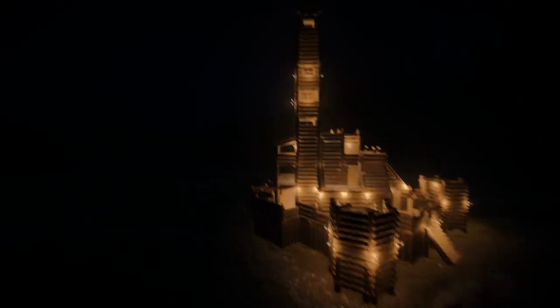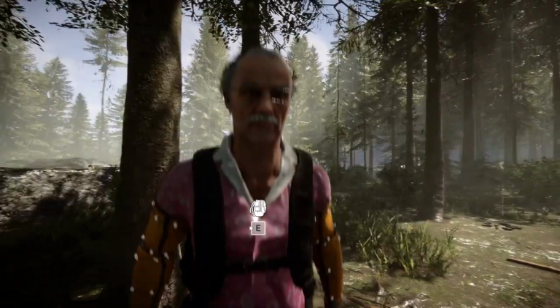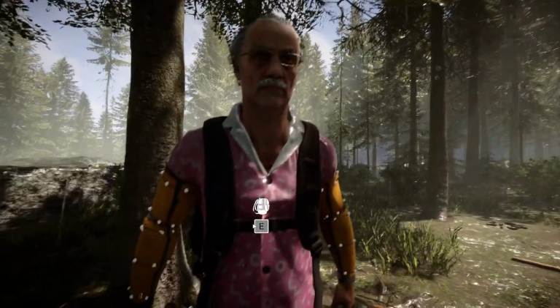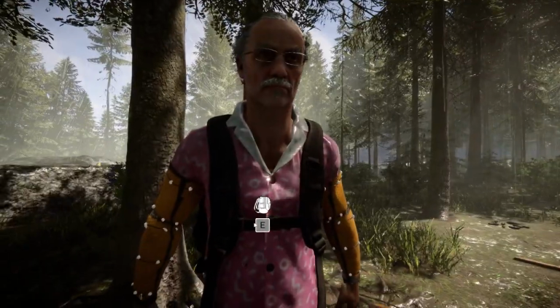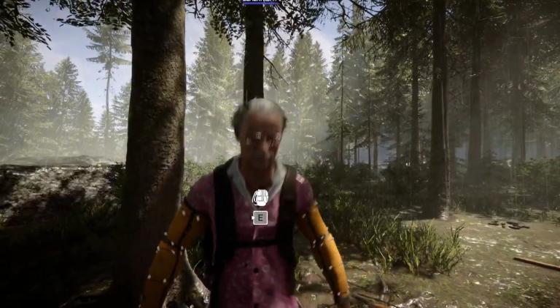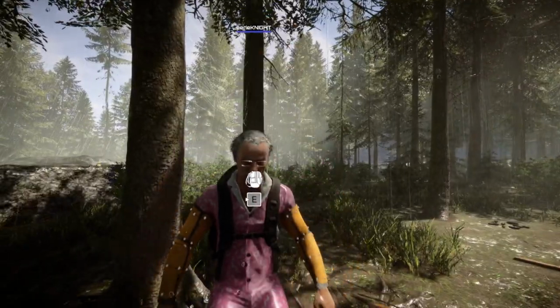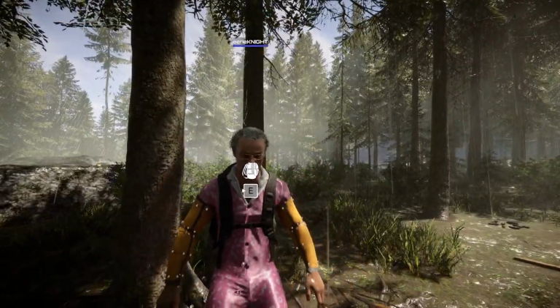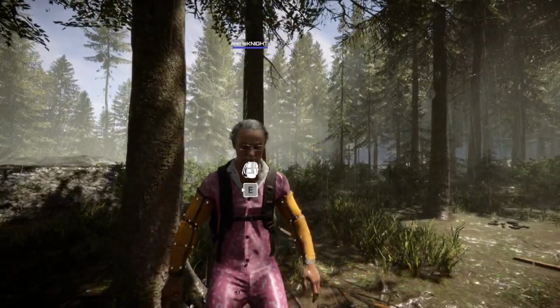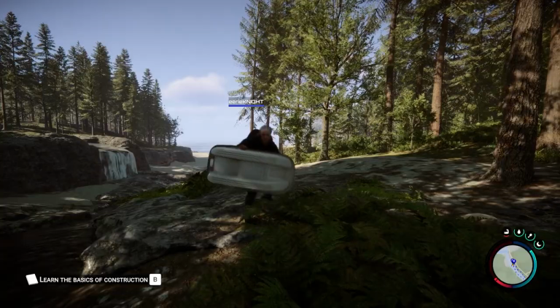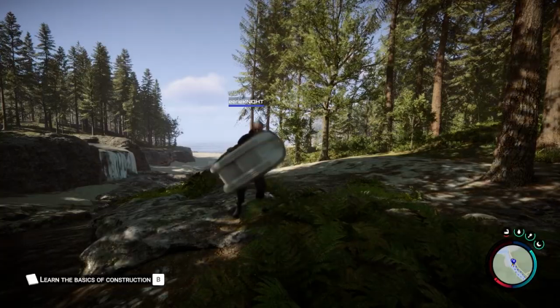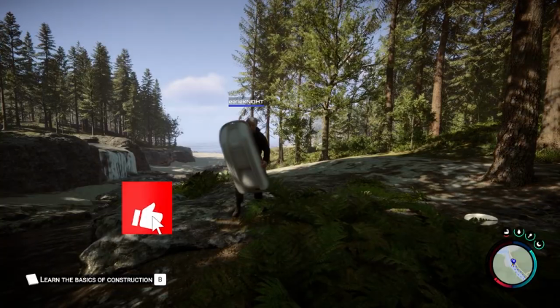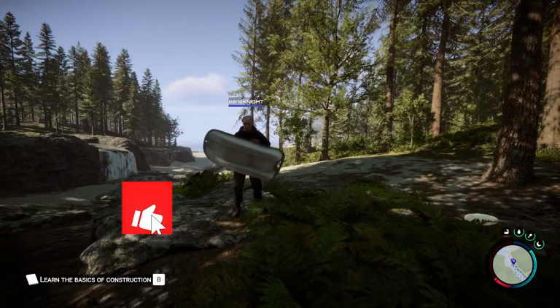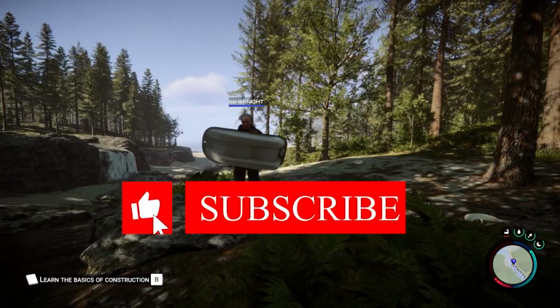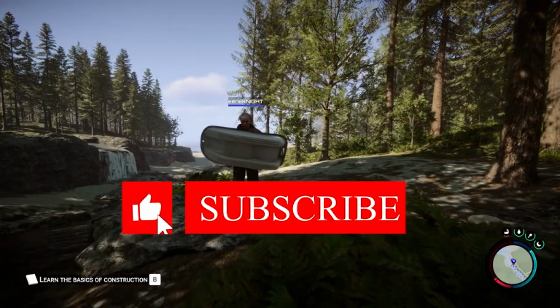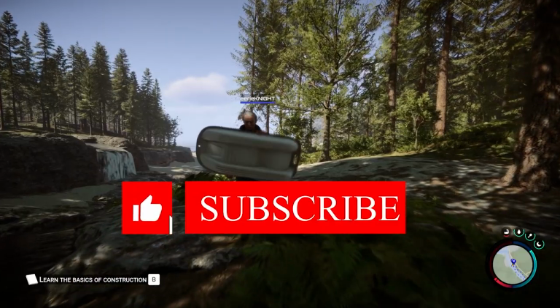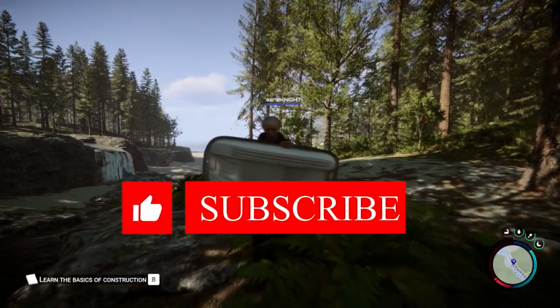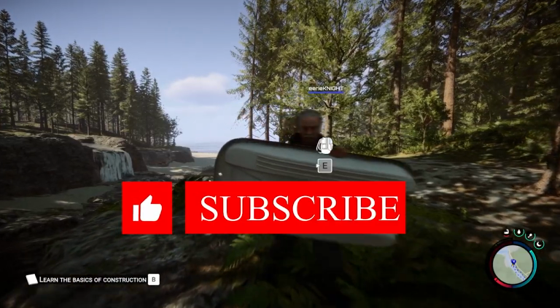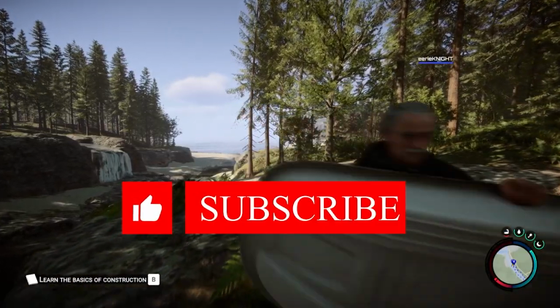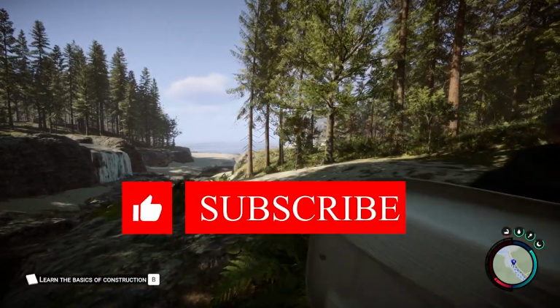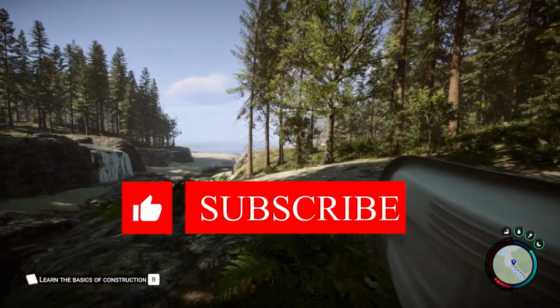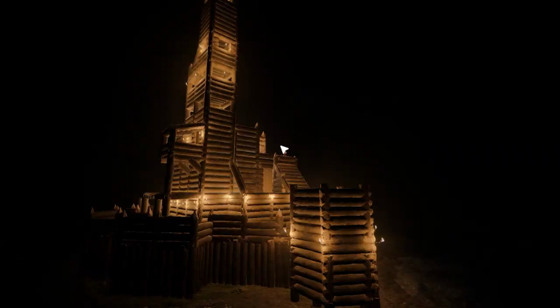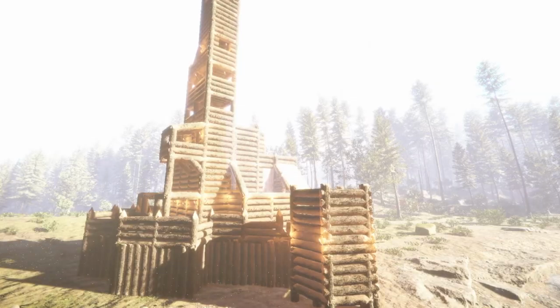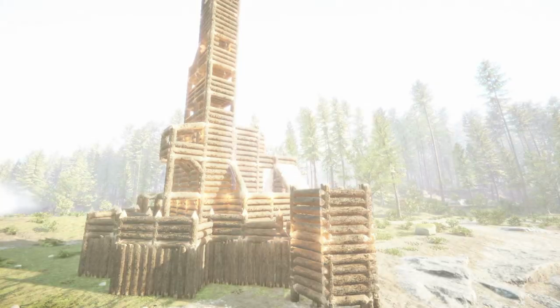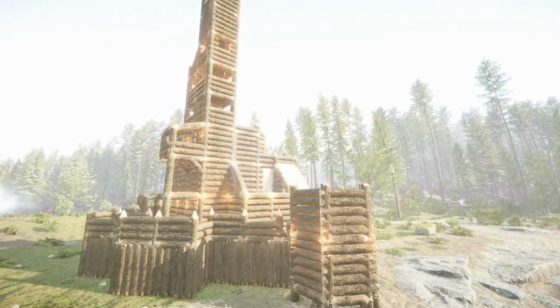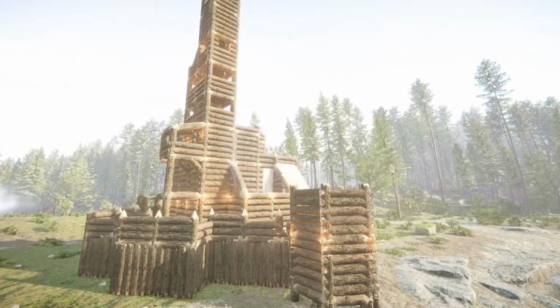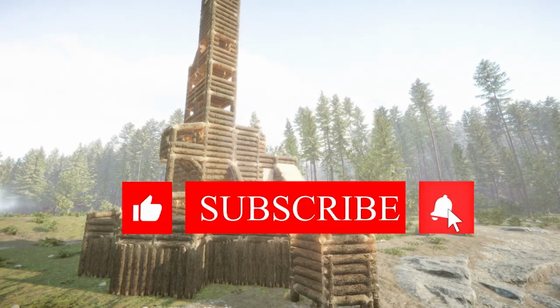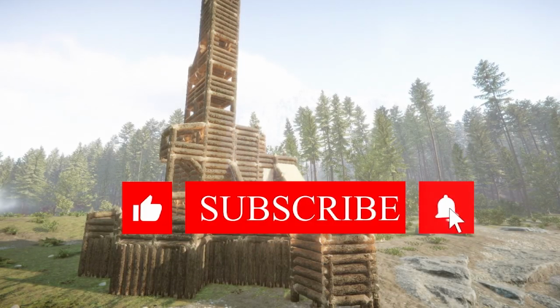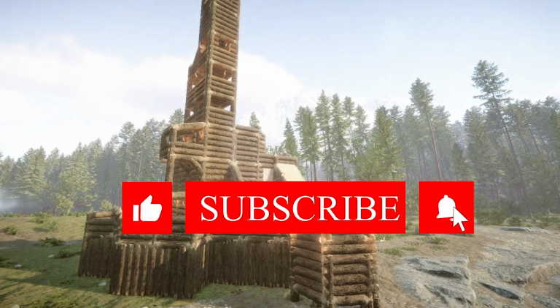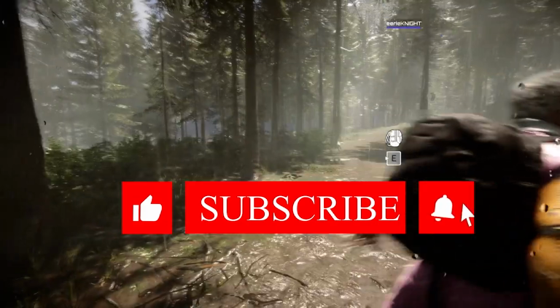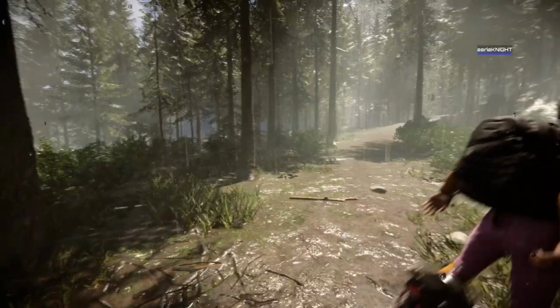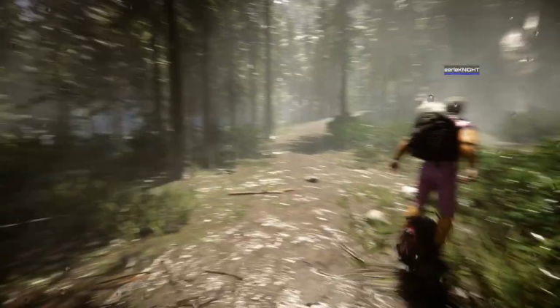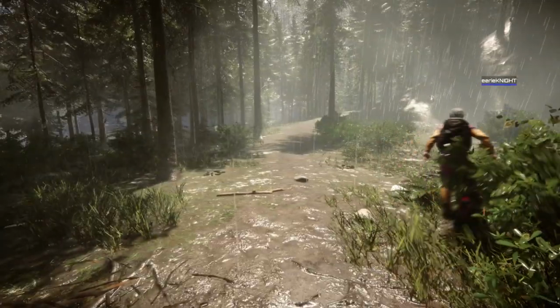Thanks for watching, everyone. Please like and subscribe if you found this video useful, and we'll see you in the next one.